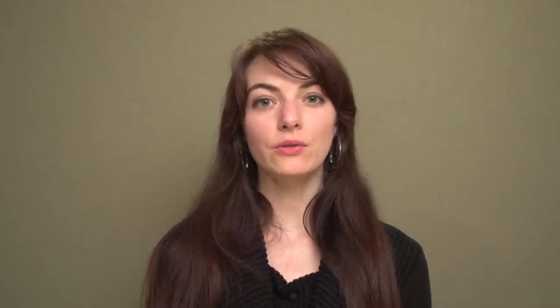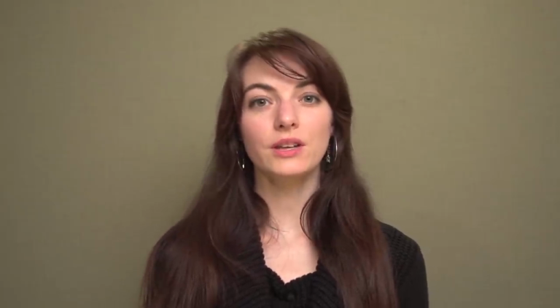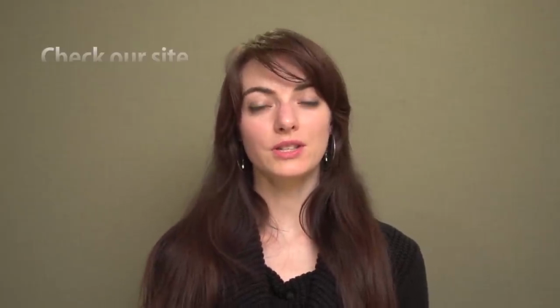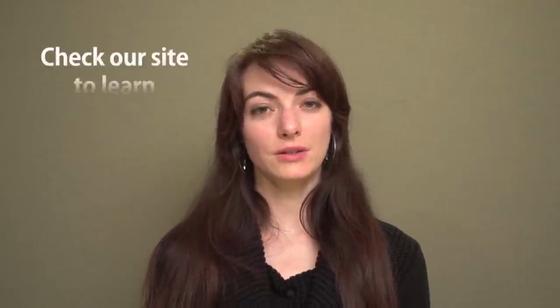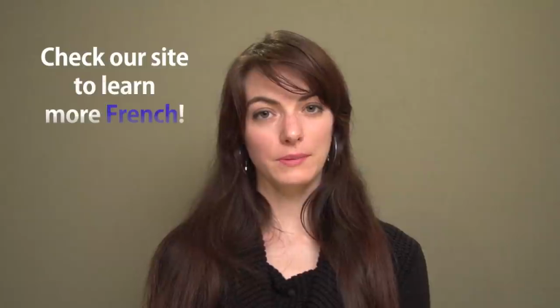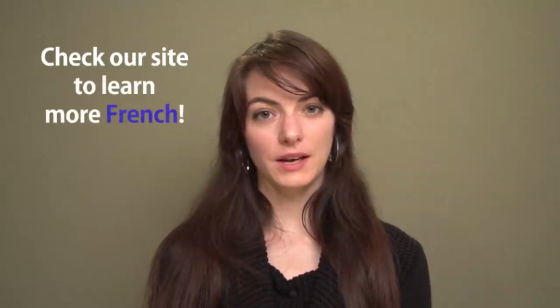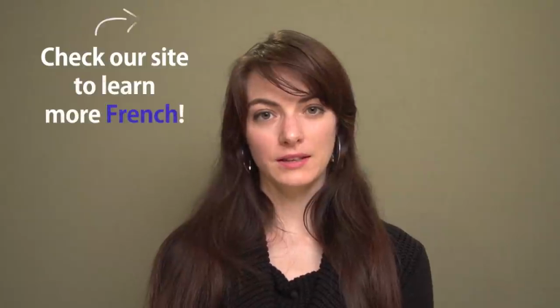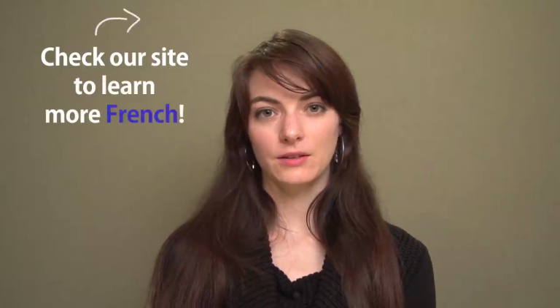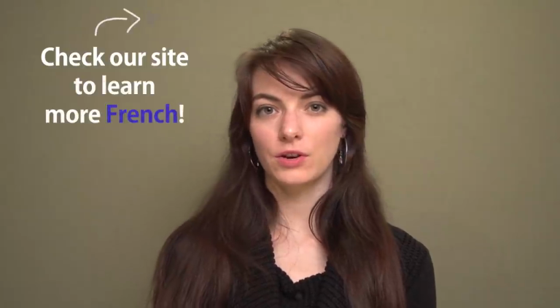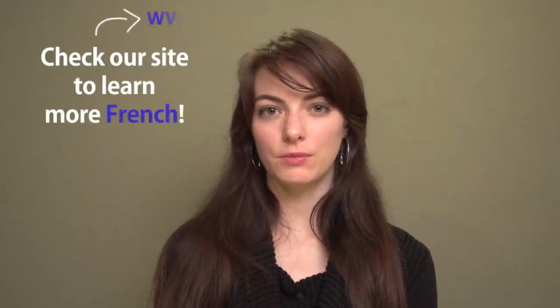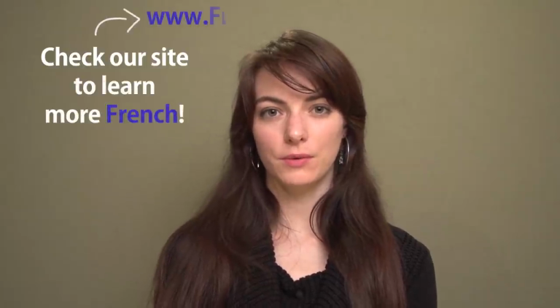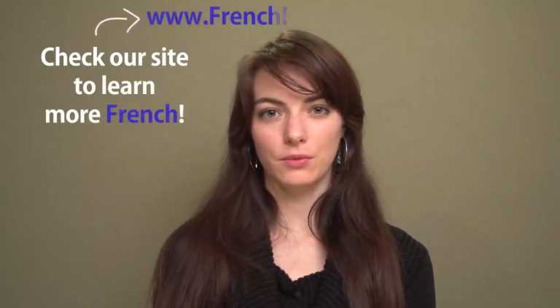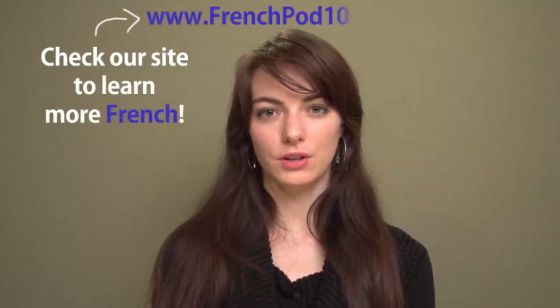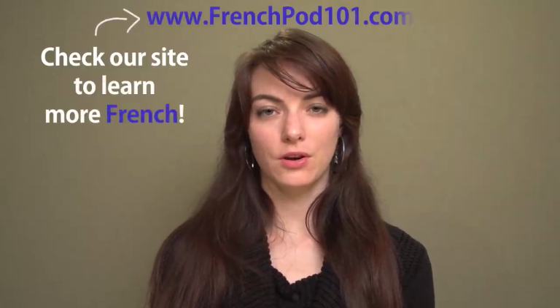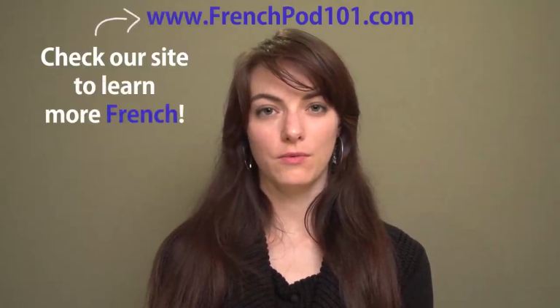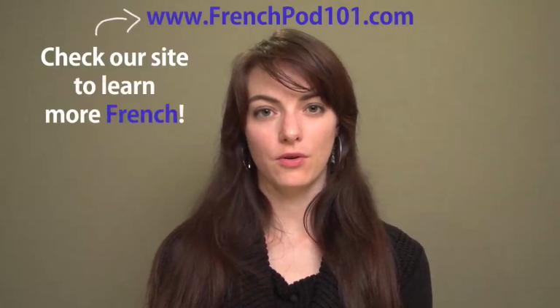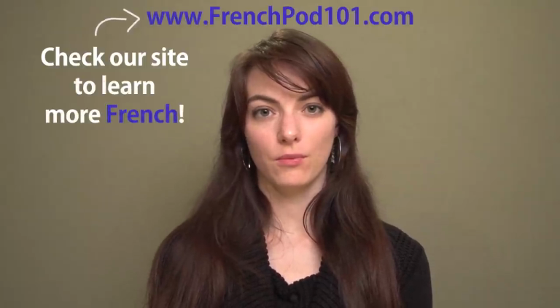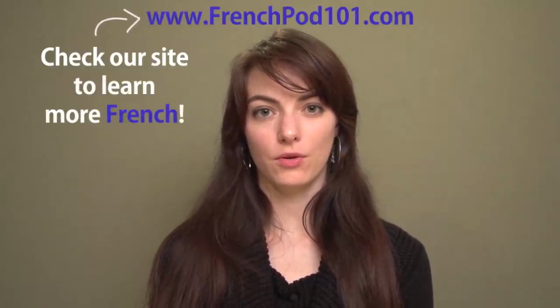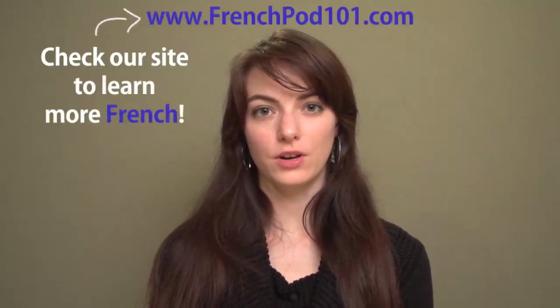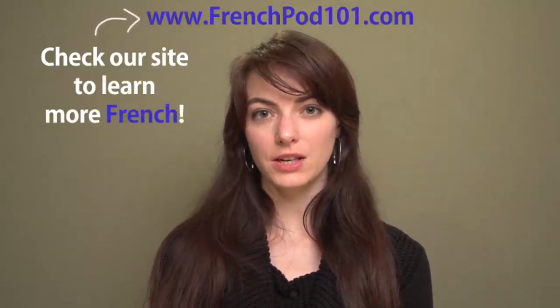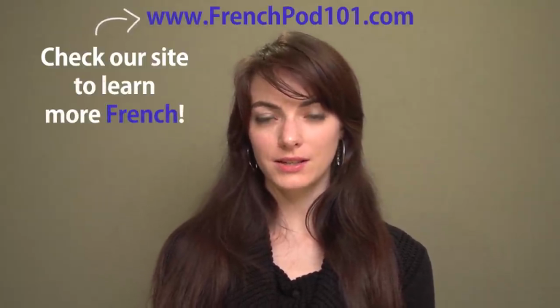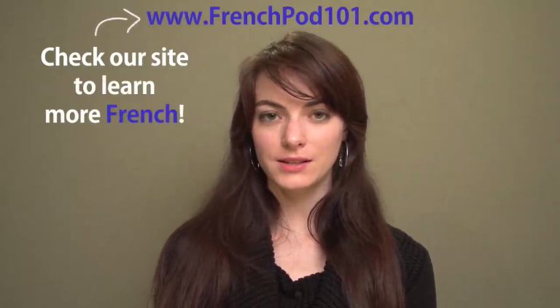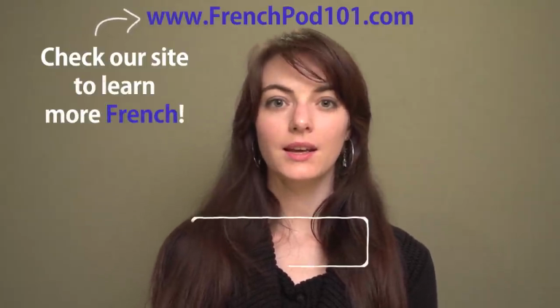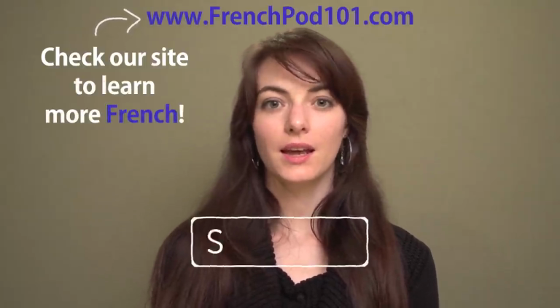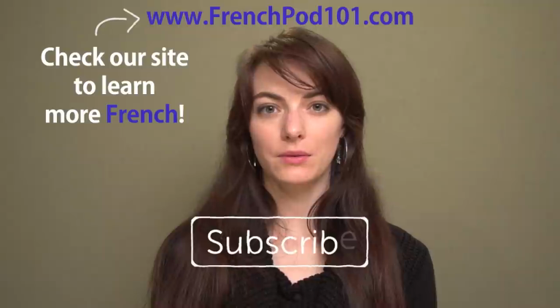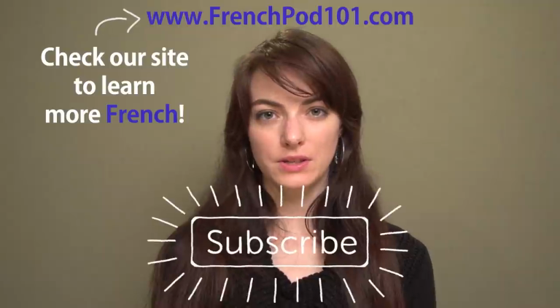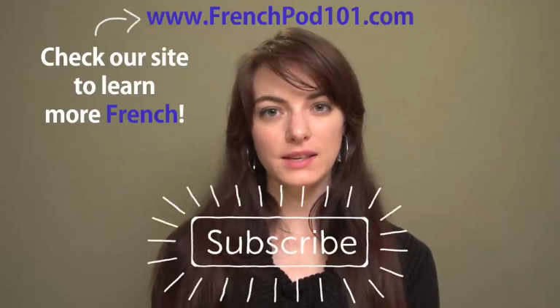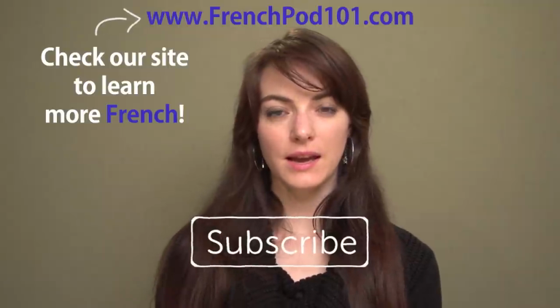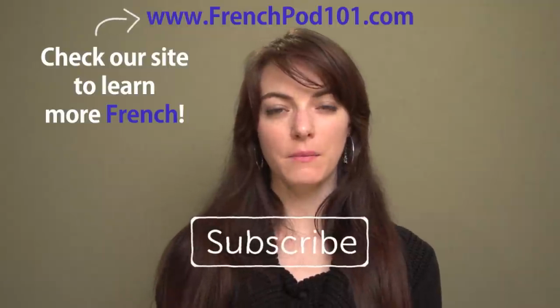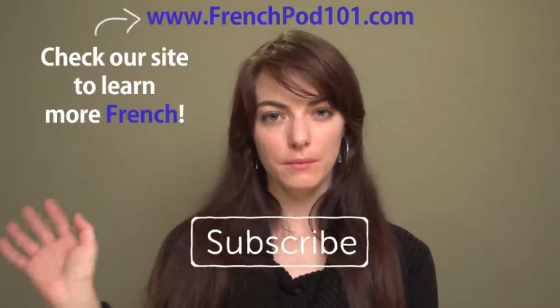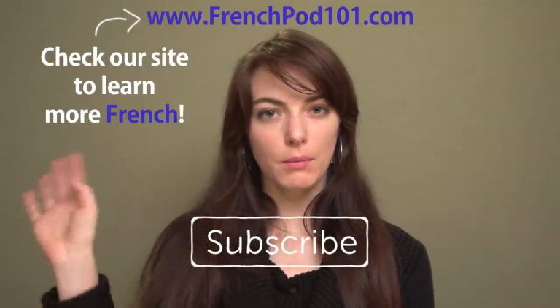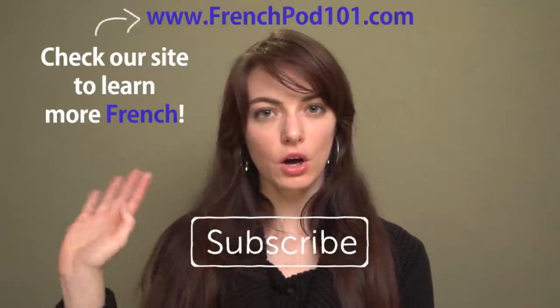Don't forget to check the website FrenchPod101.com for more French lessons. We'll see you next time. Bye-bye!